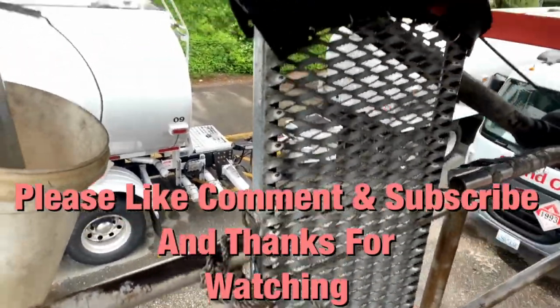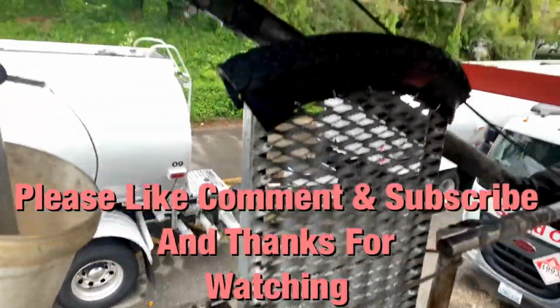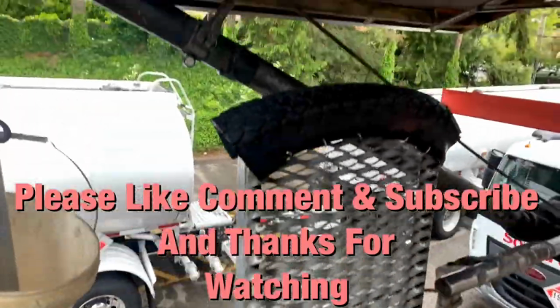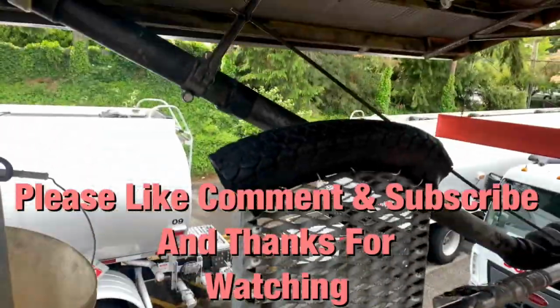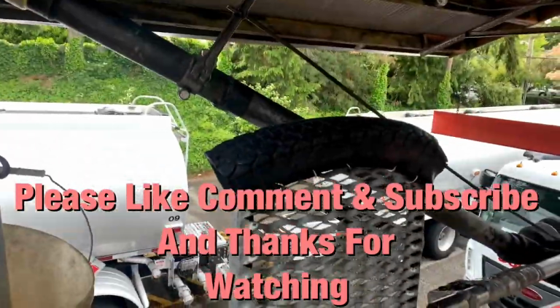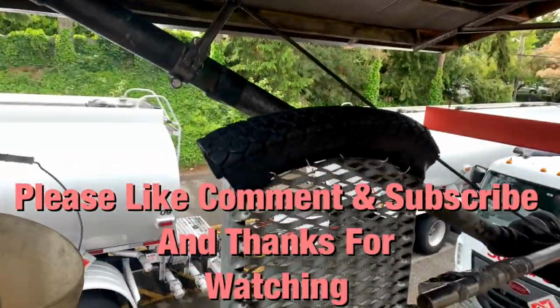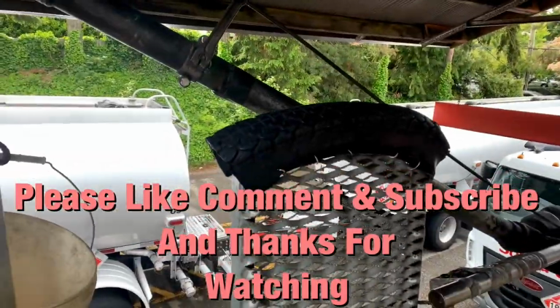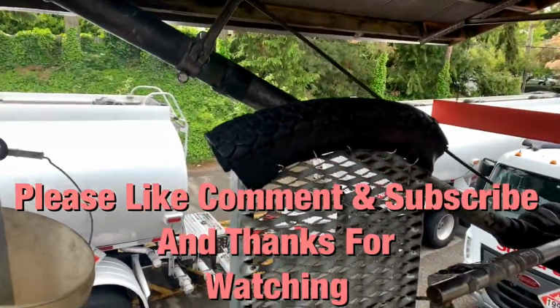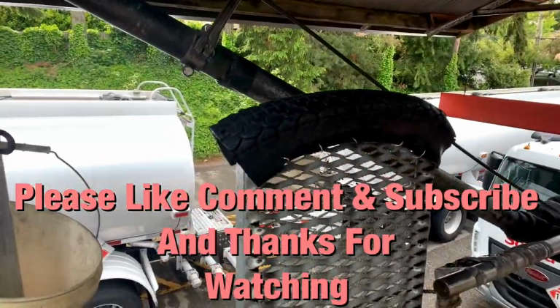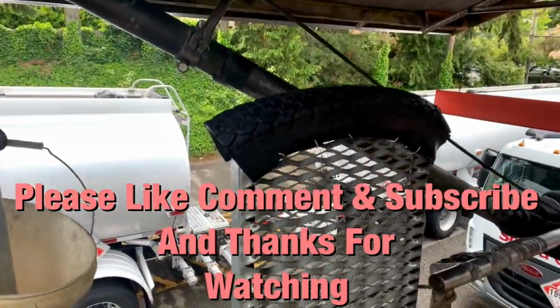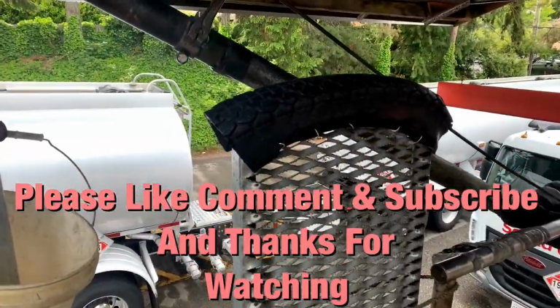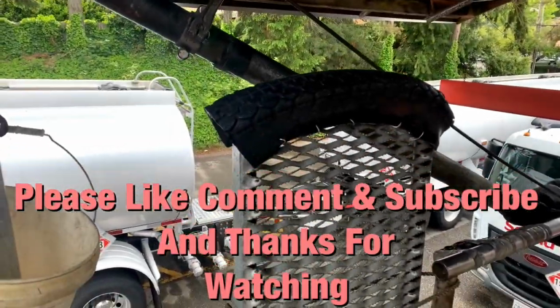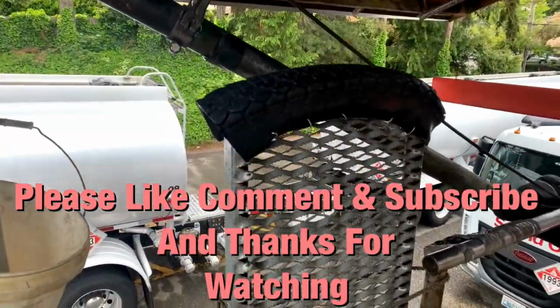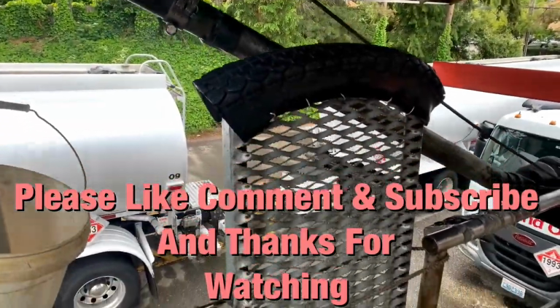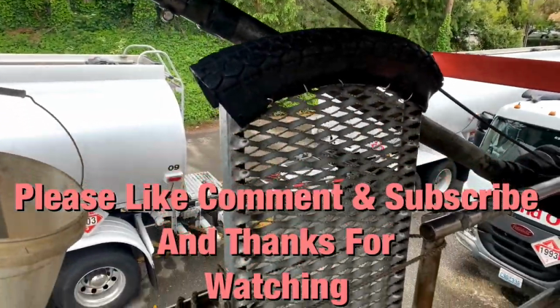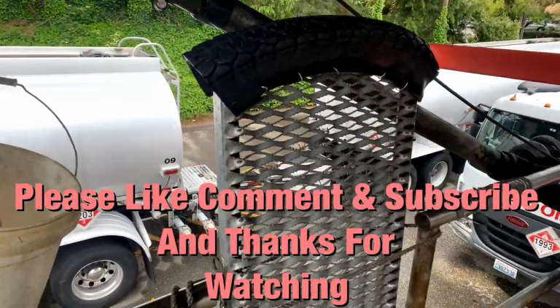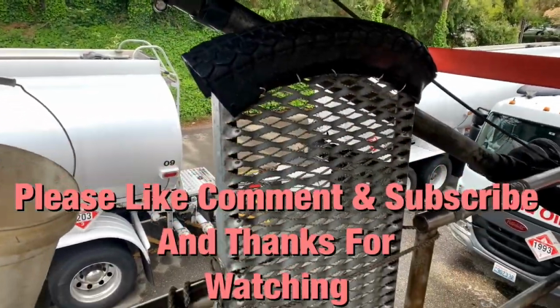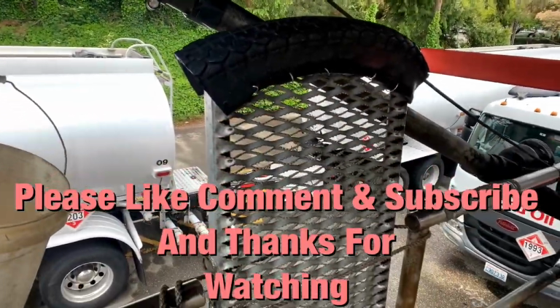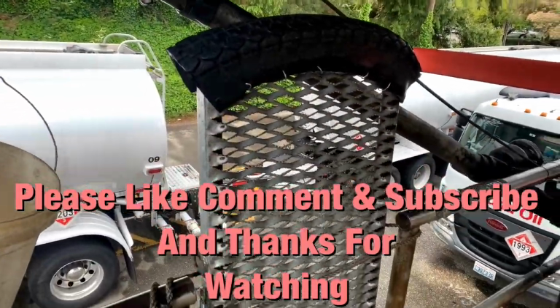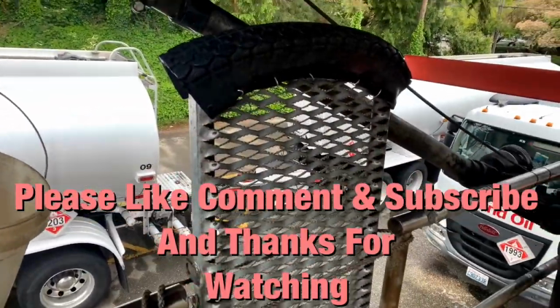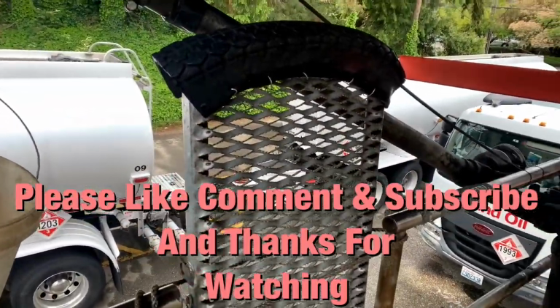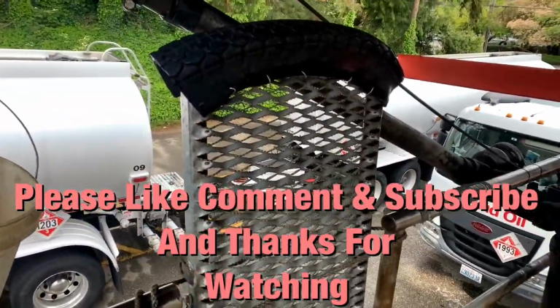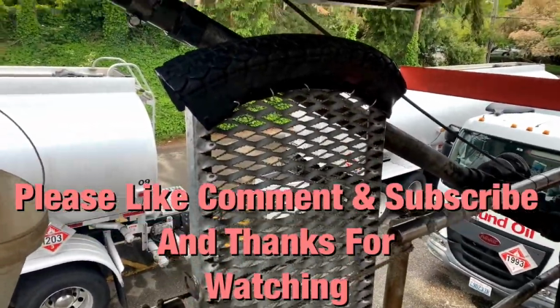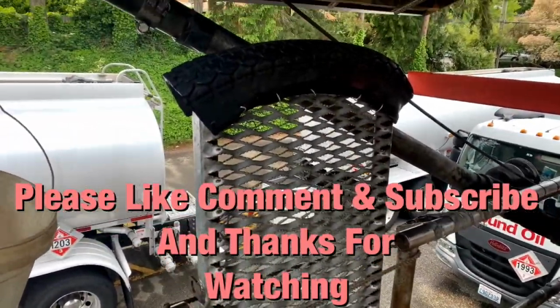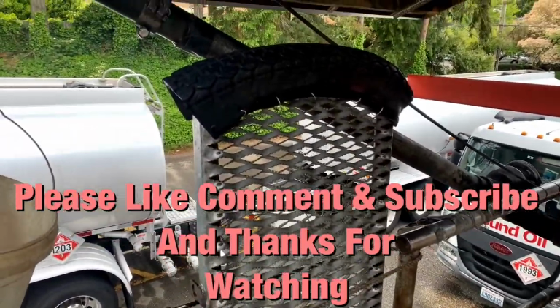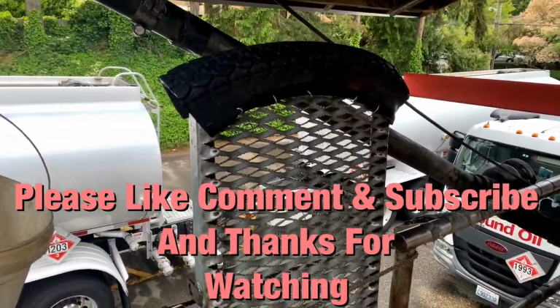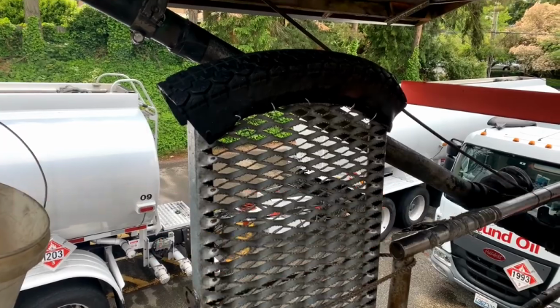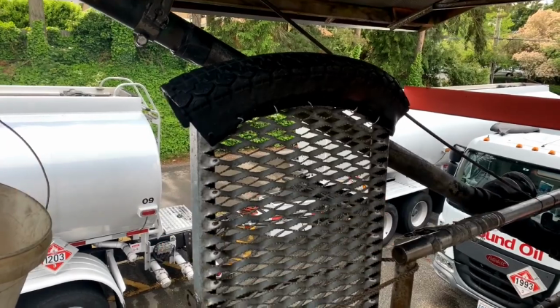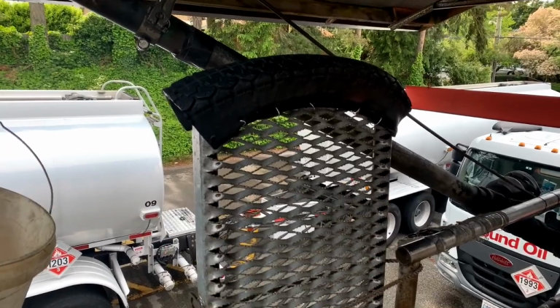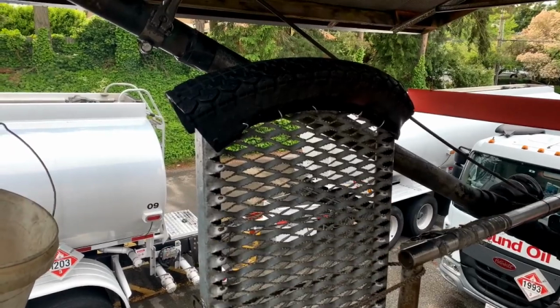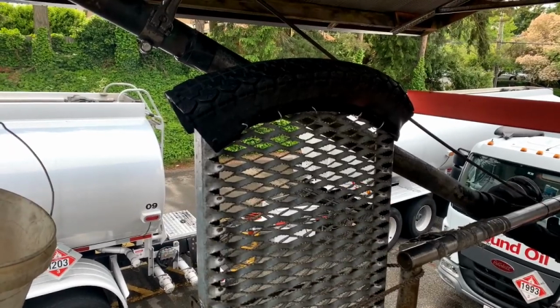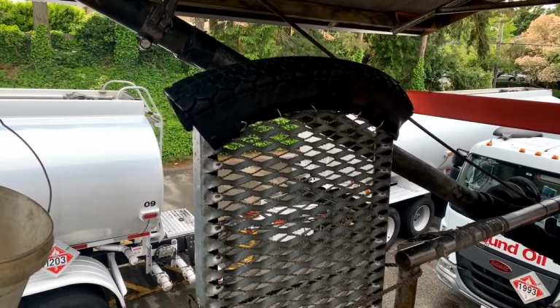Well, that's about it guys. I really appreciate you watching. I hope you liked the video, and until next time, everybody be safe.